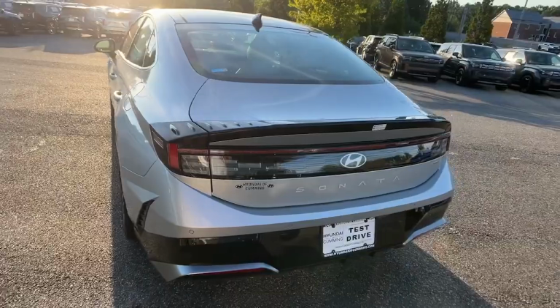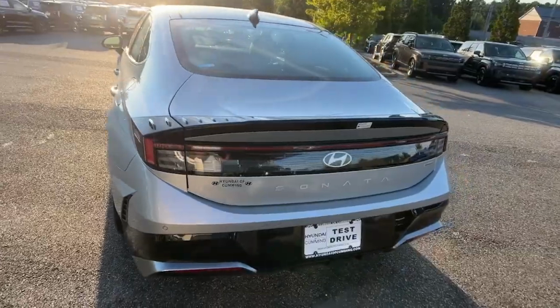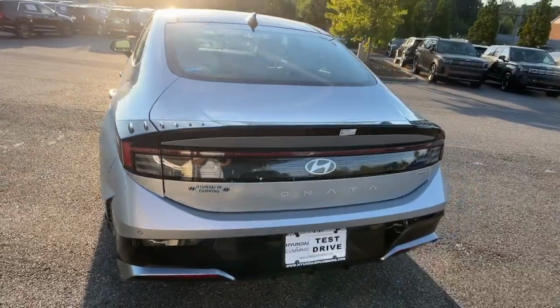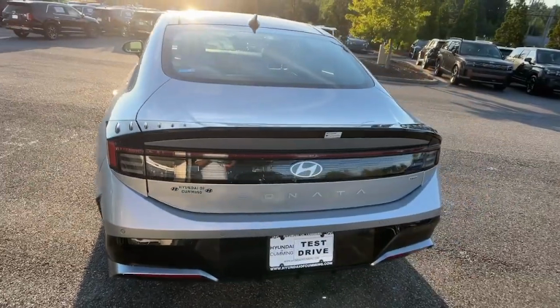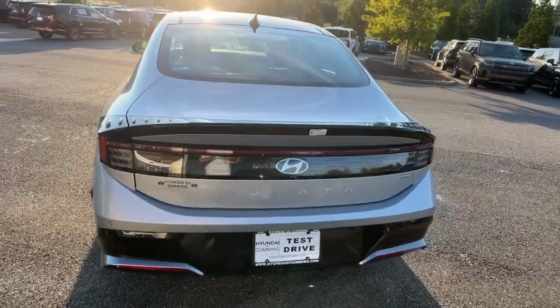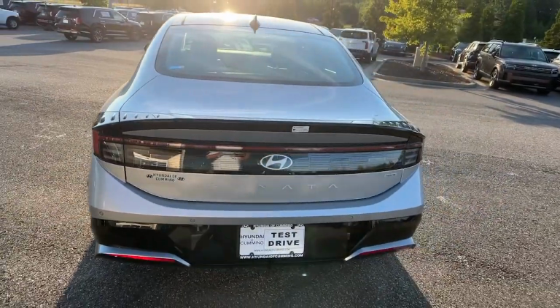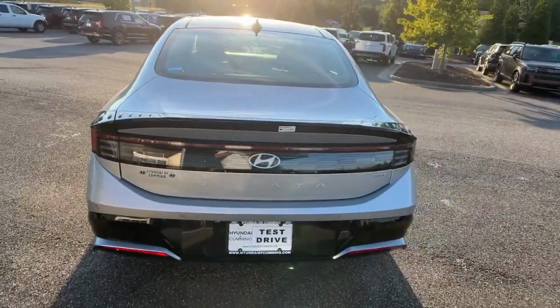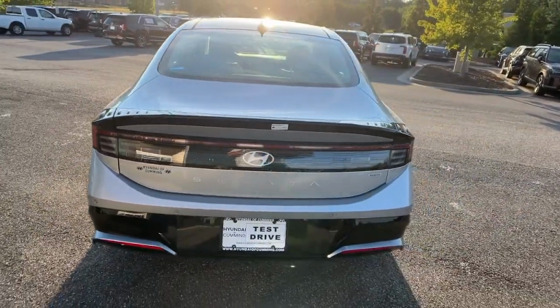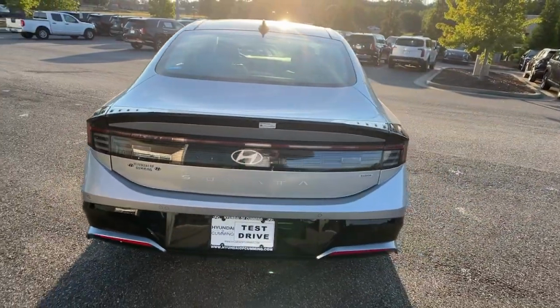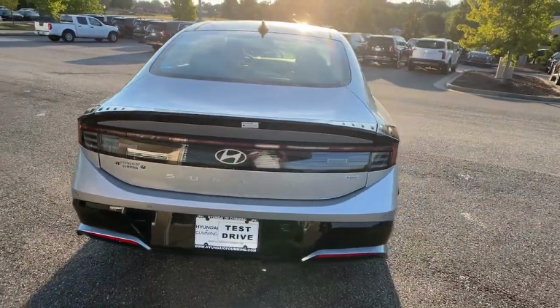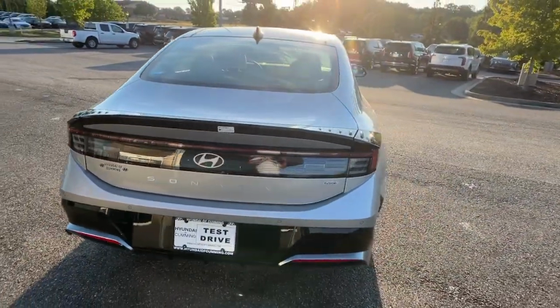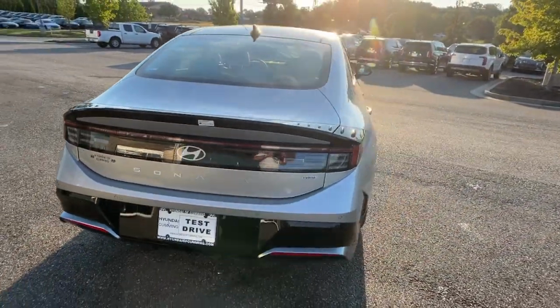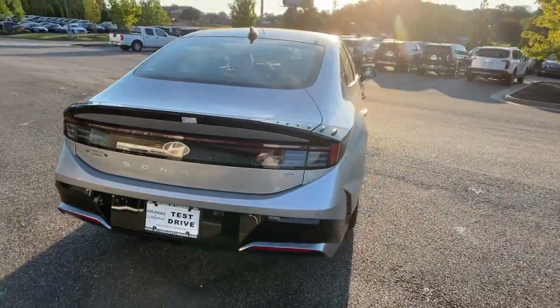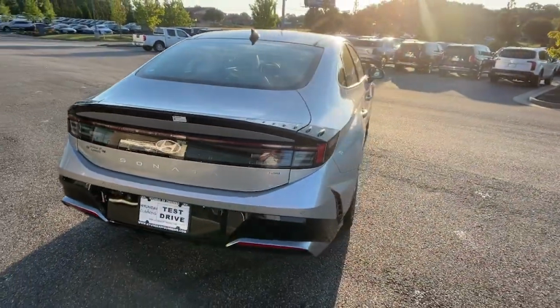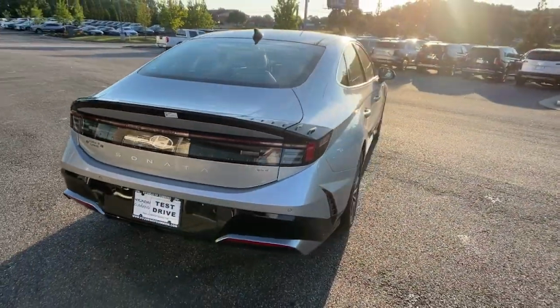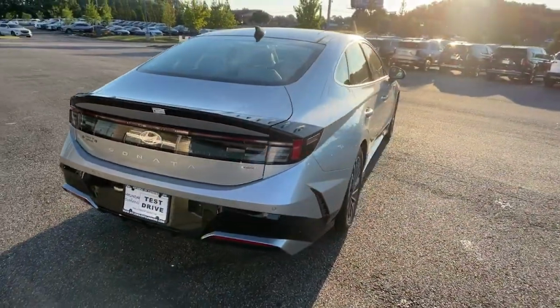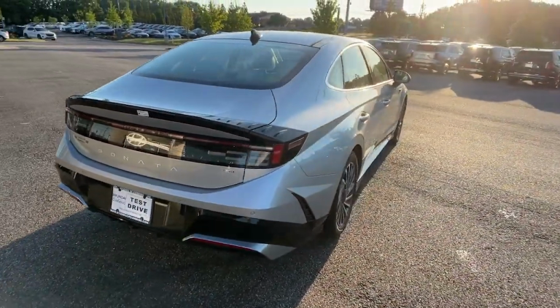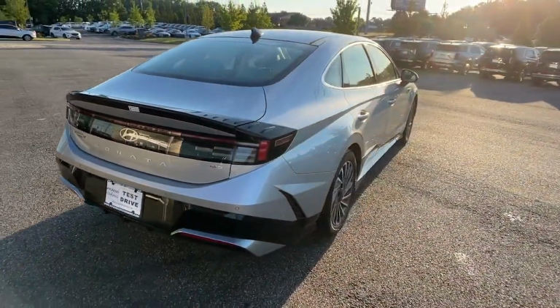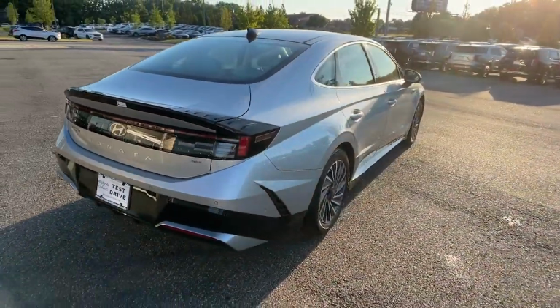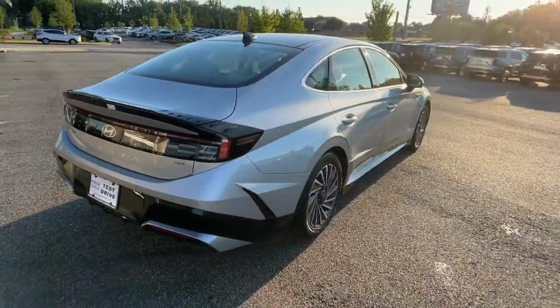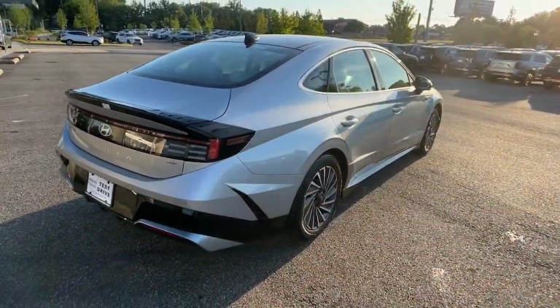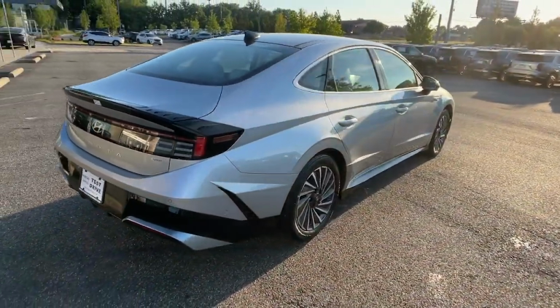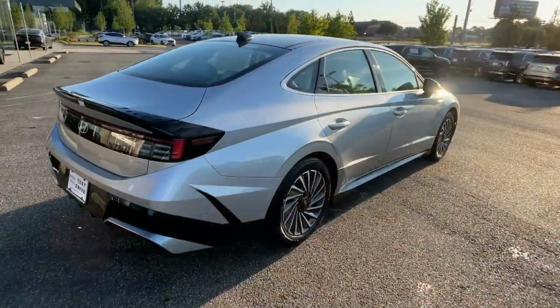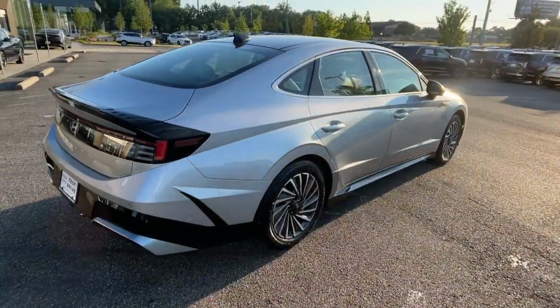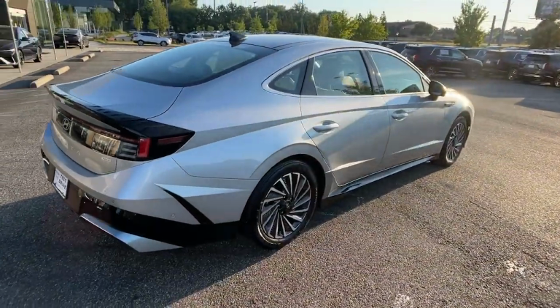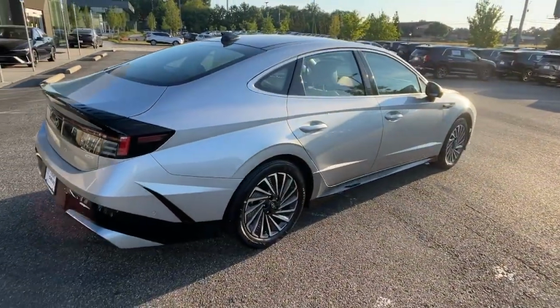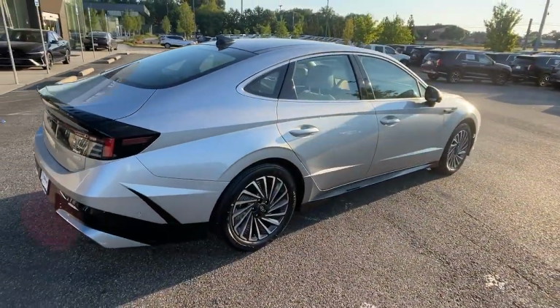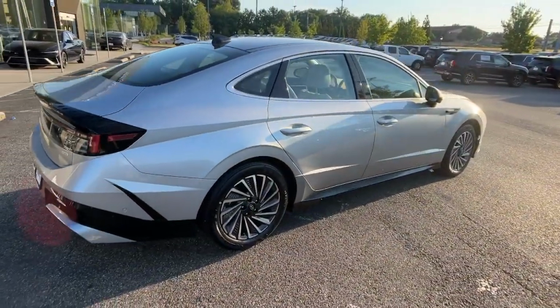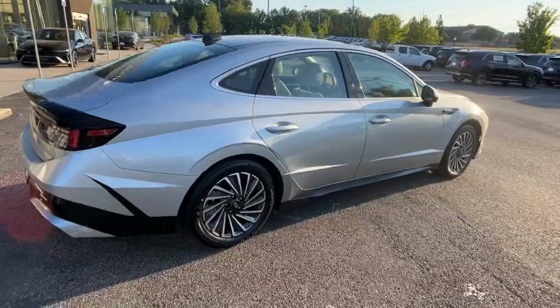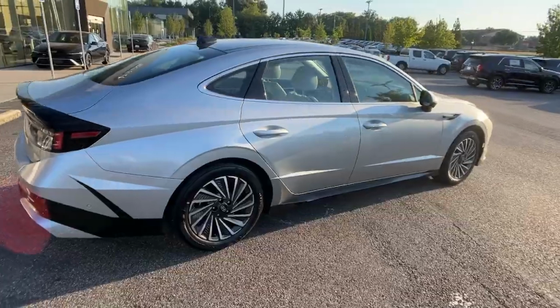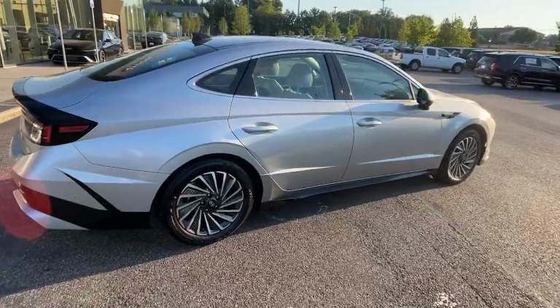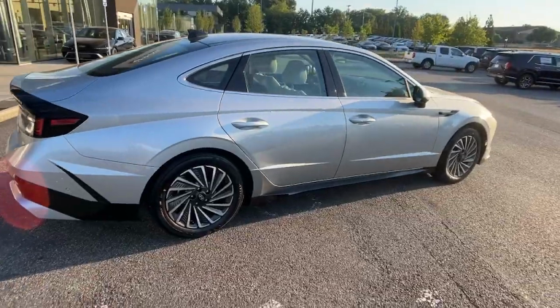A suite of standard amenities and silky smooth ride make this mid-size four-door sedan ideal for your family.